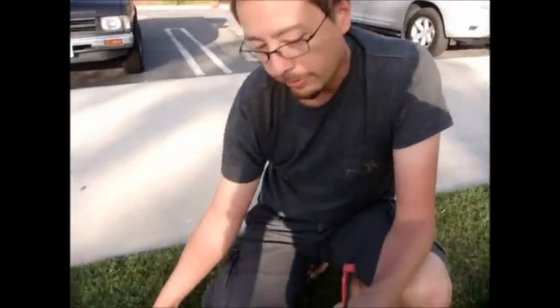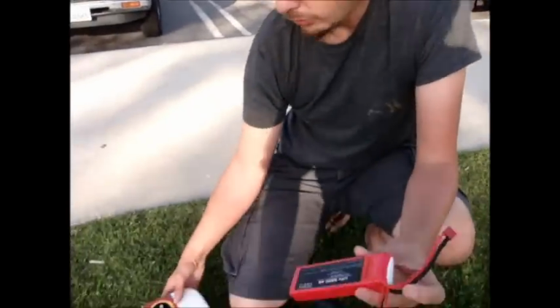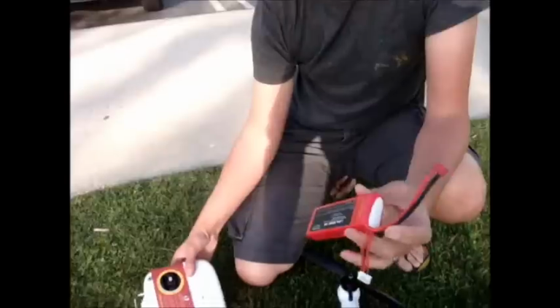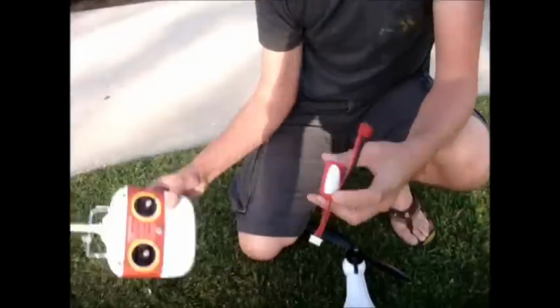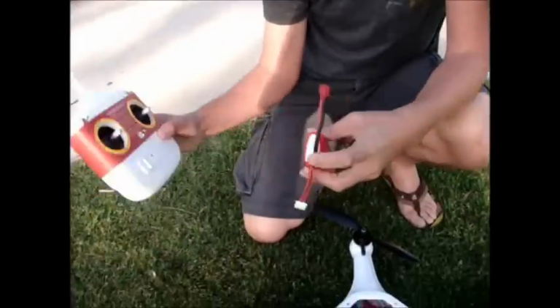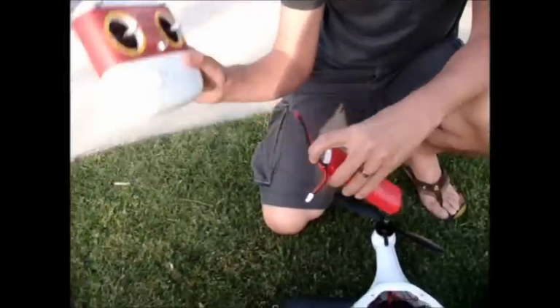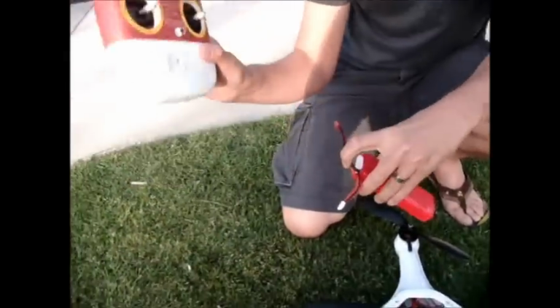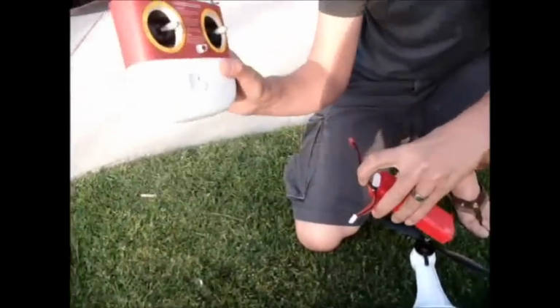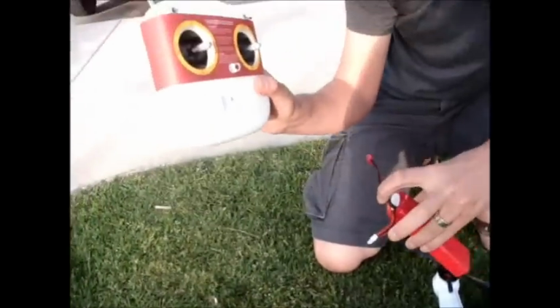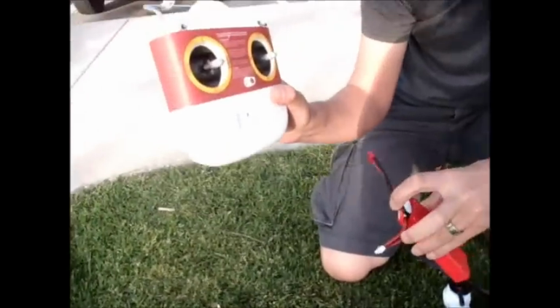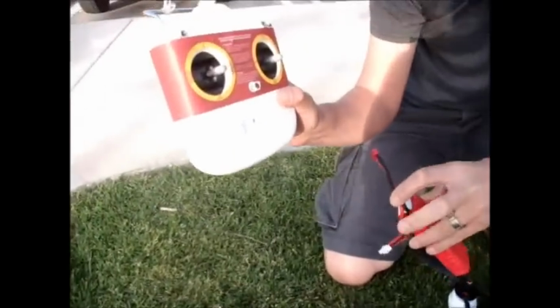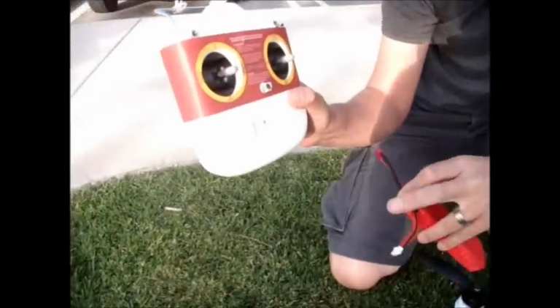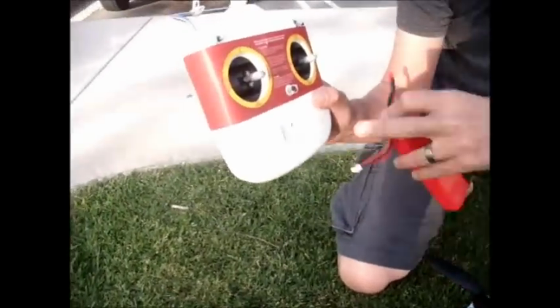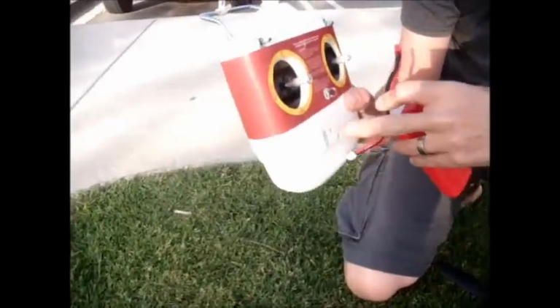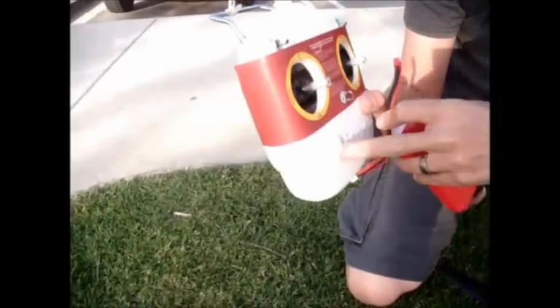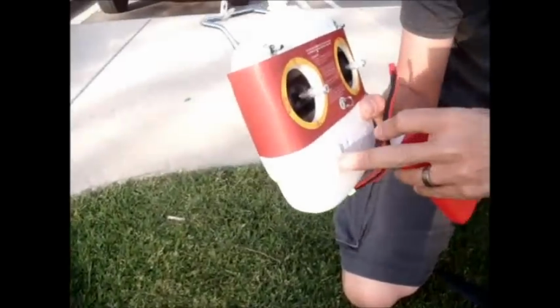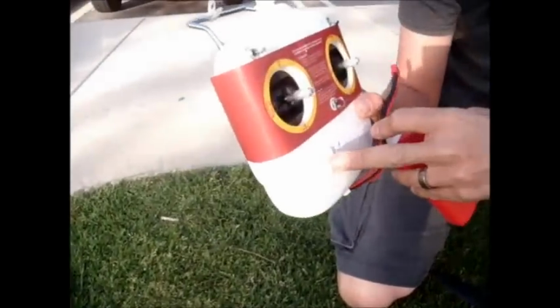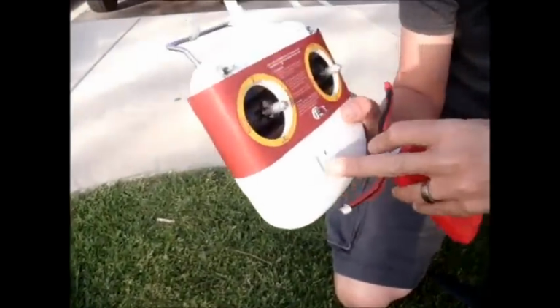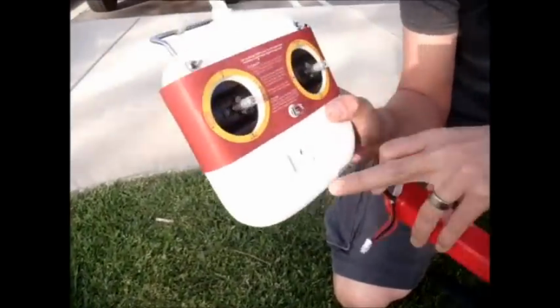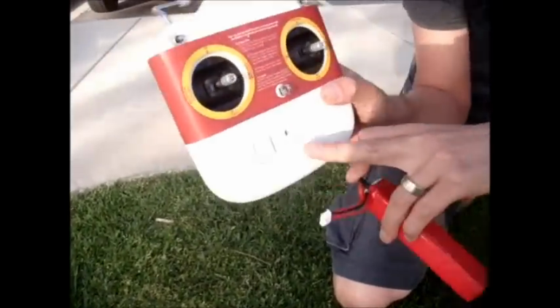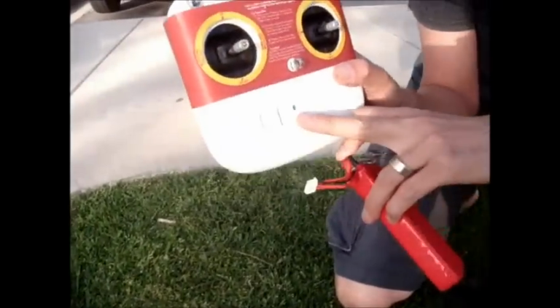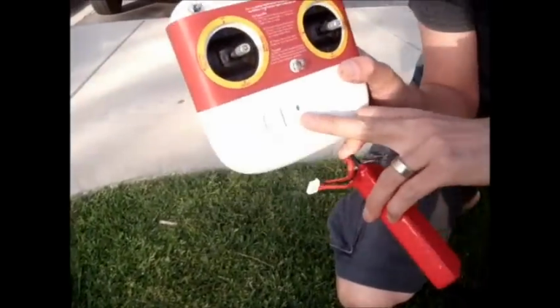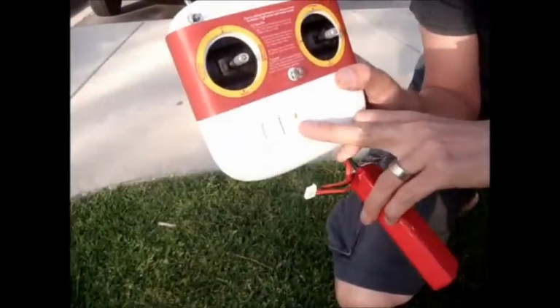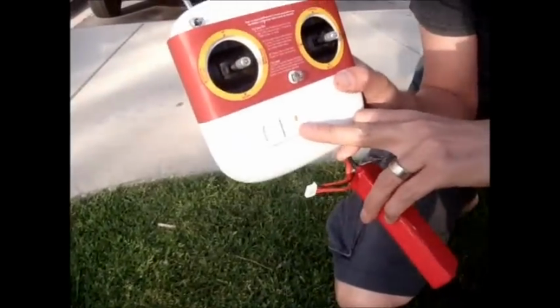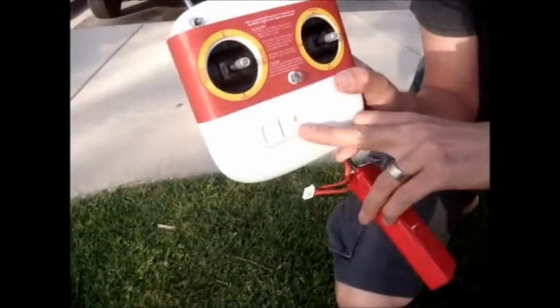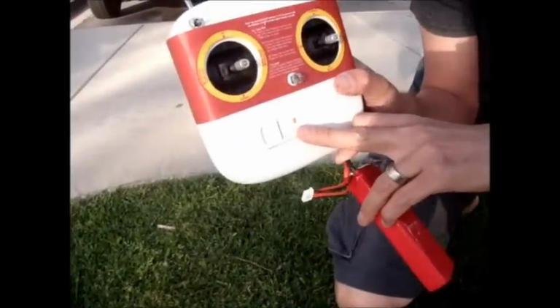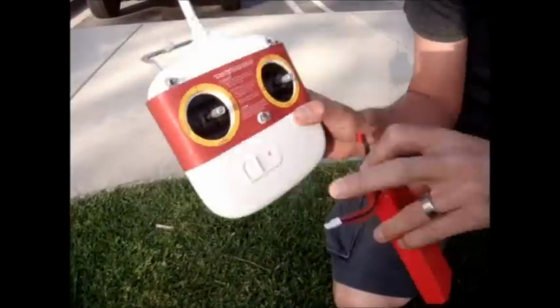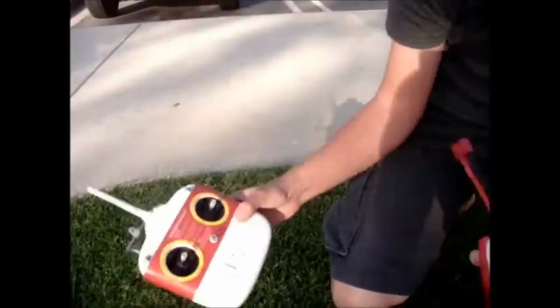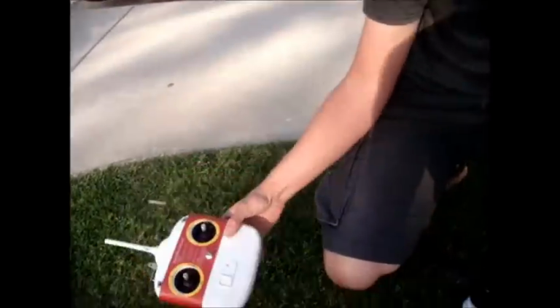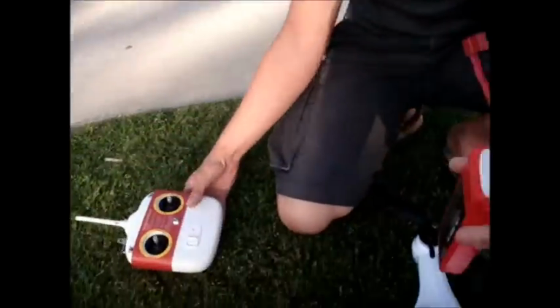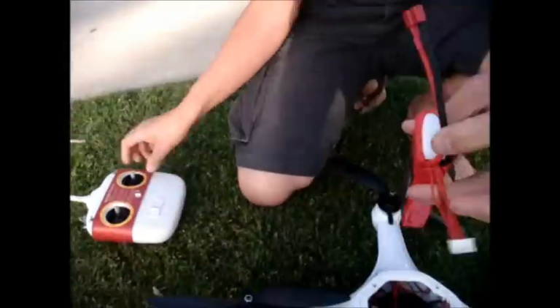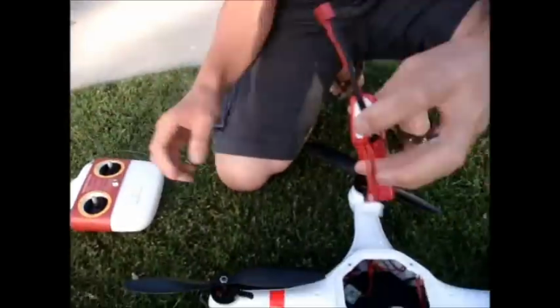The first thing you always want to do is turn on your transmitter first. This is the DJI transmitter. You'll get a positive red light here — that's ready to go.